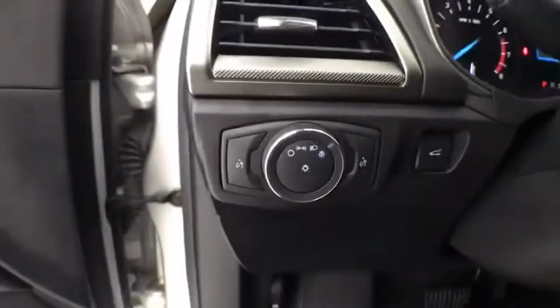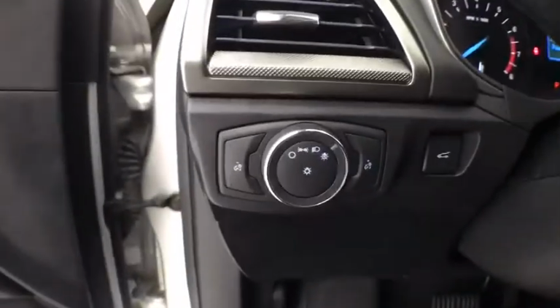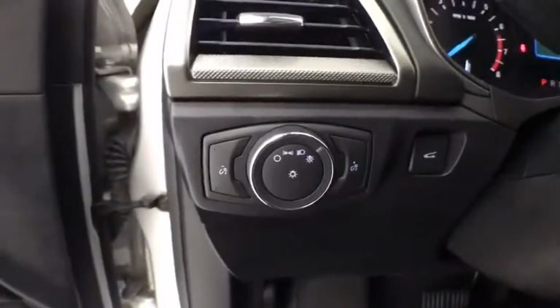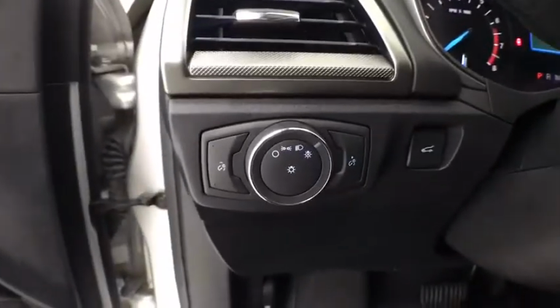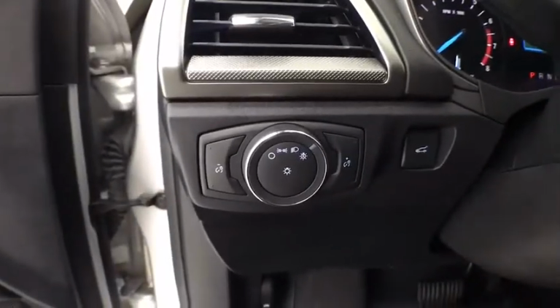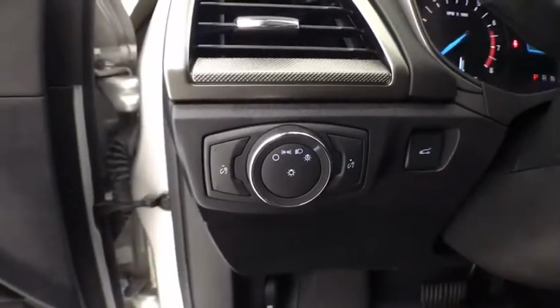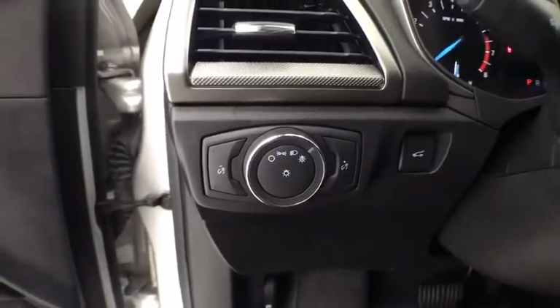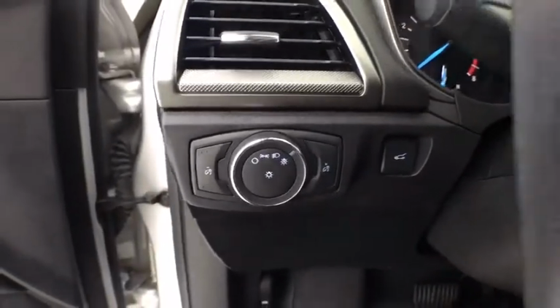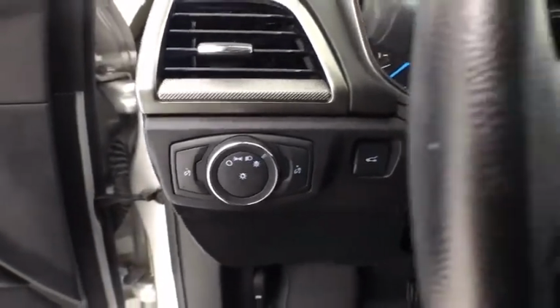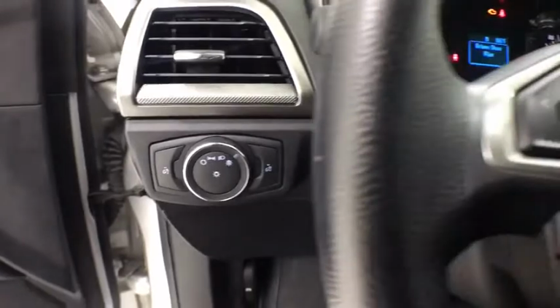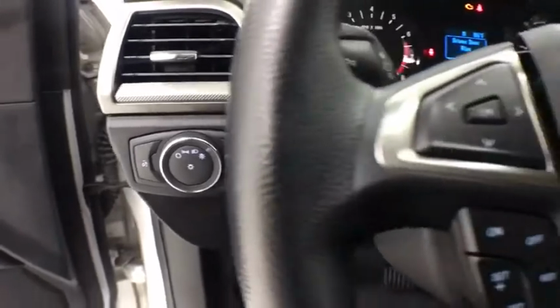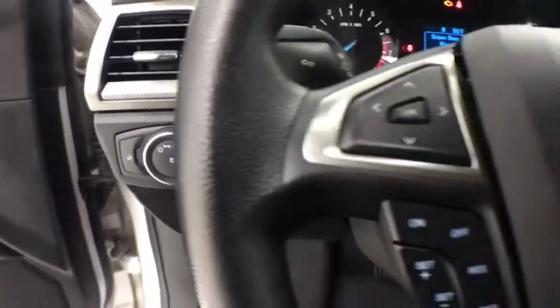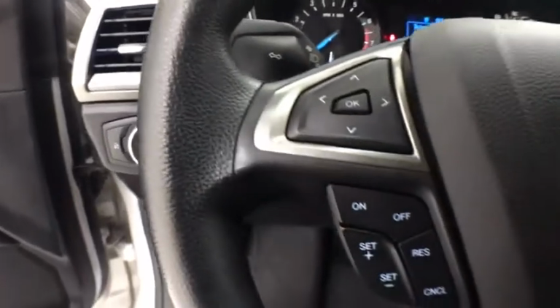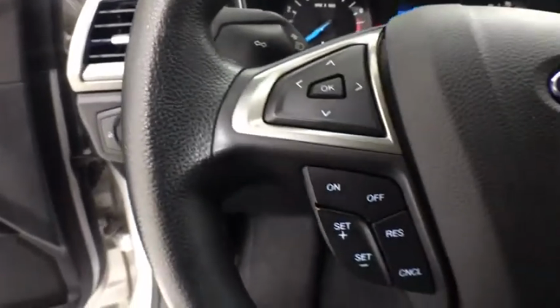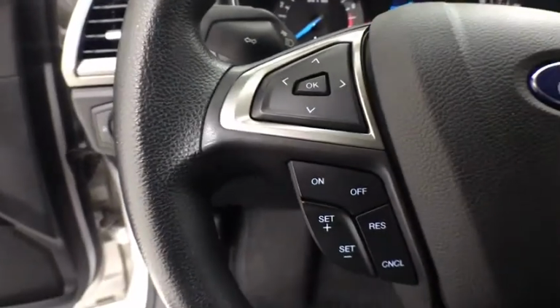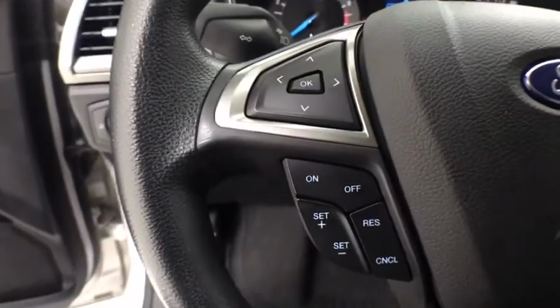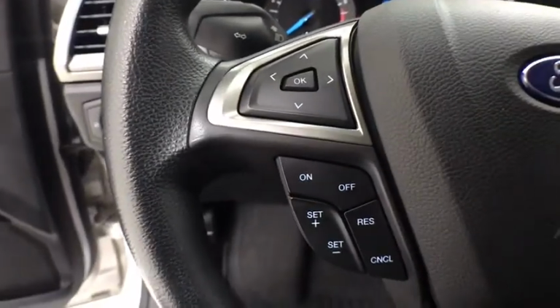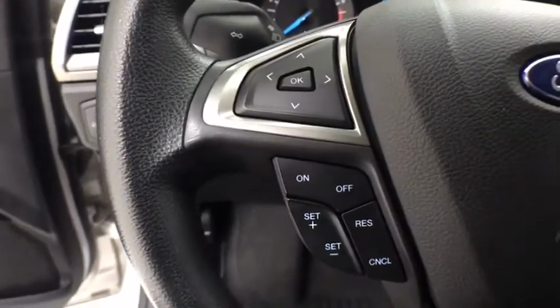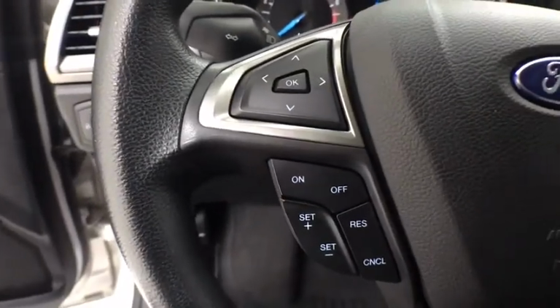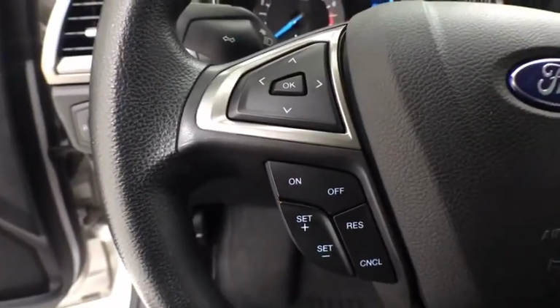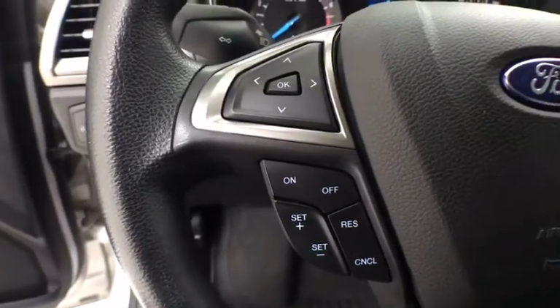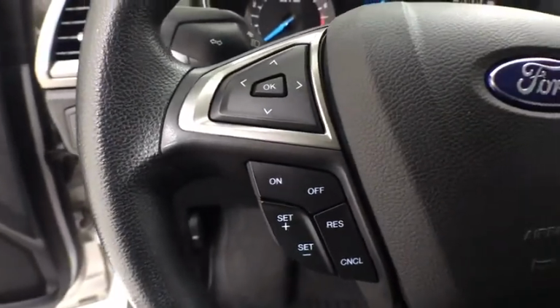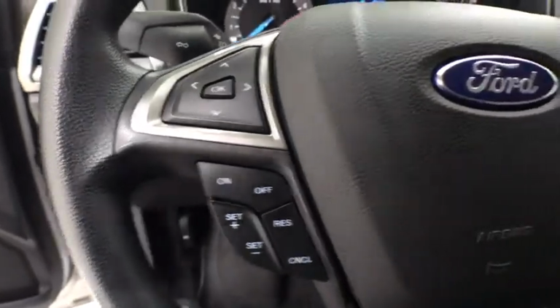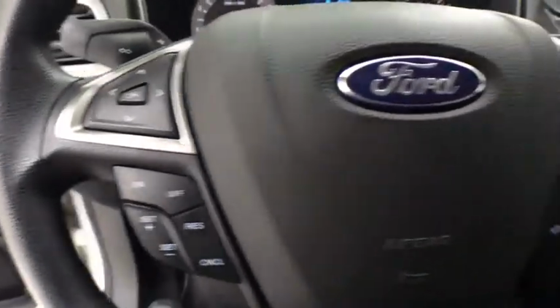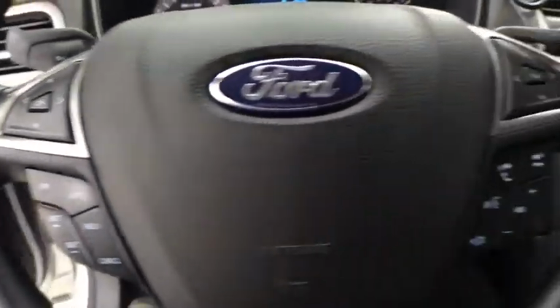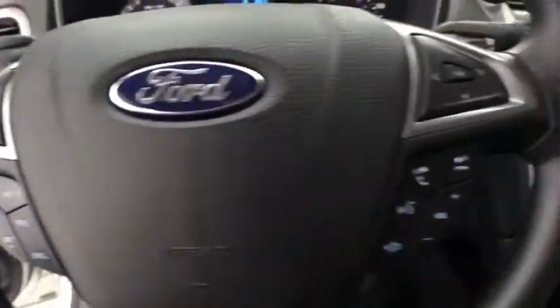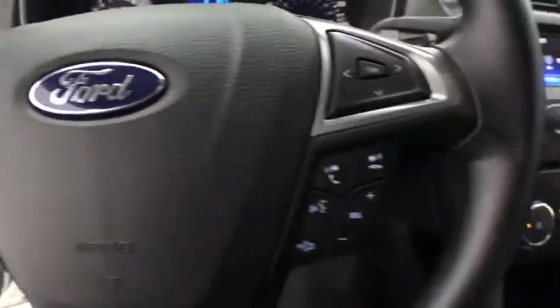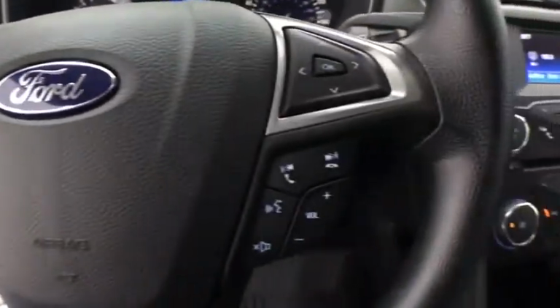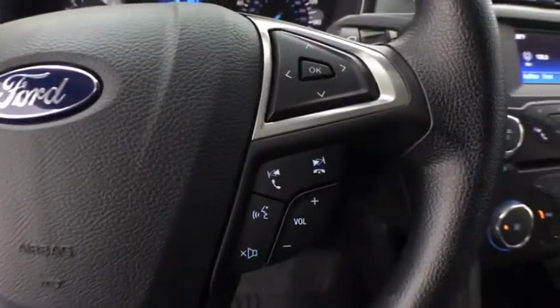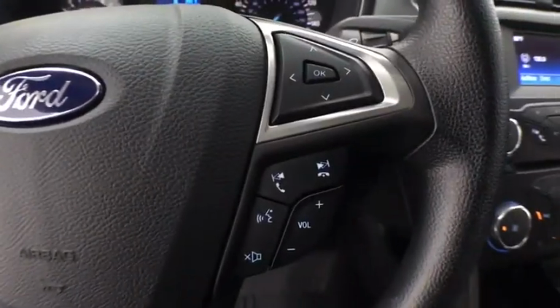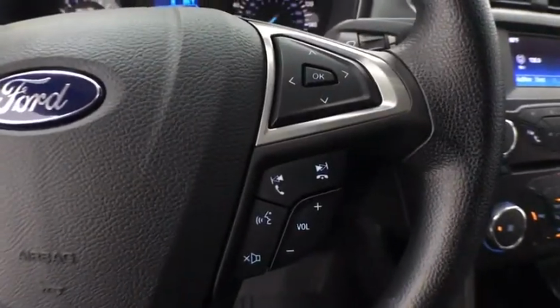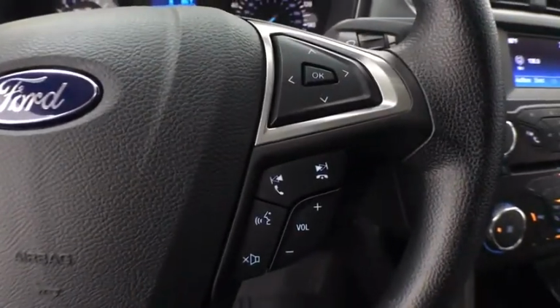Overhead console, tachometer, panic alarm, driver vanity mirror, front reading lamps, tilt steering wheel.